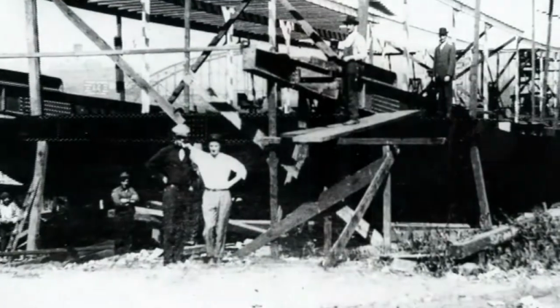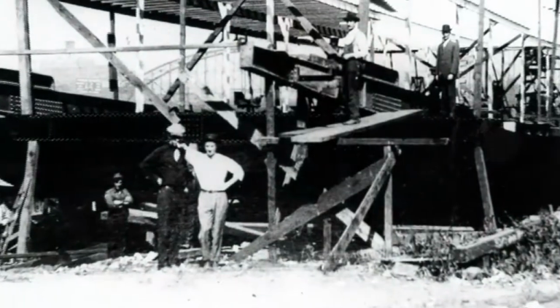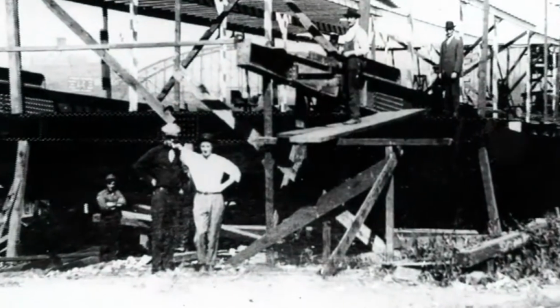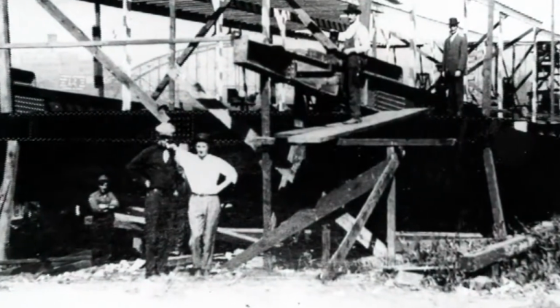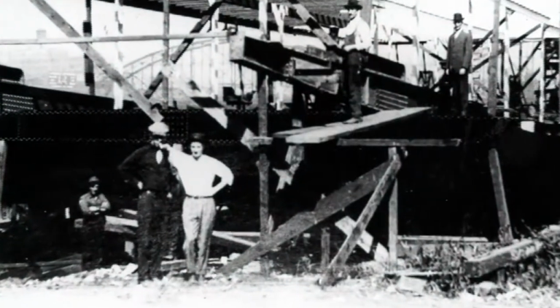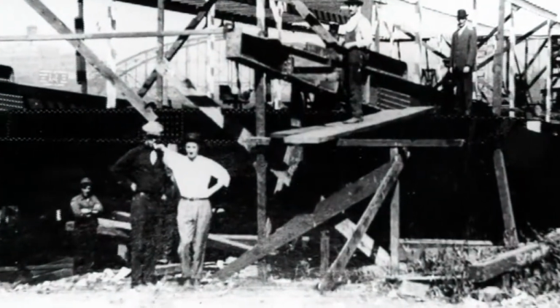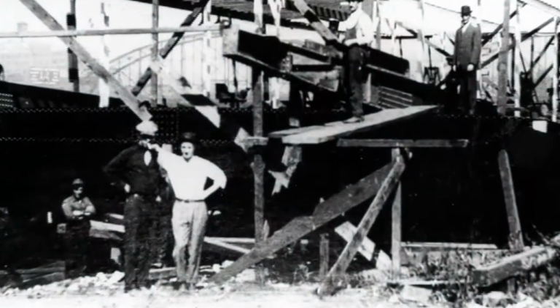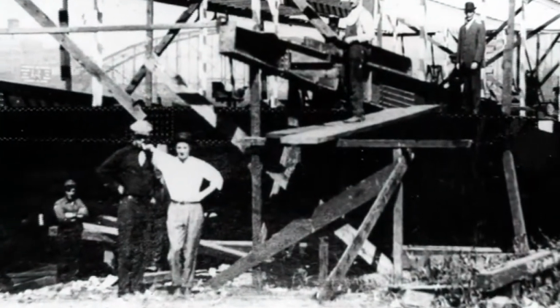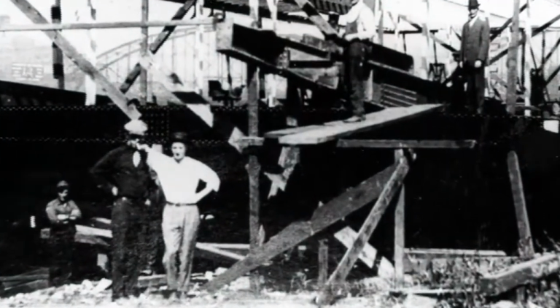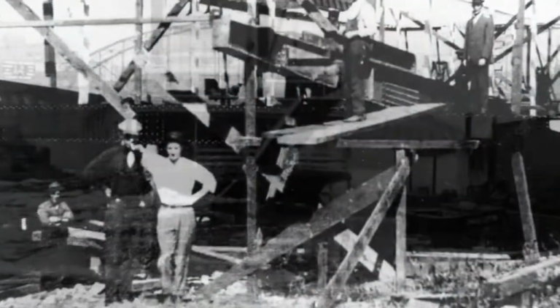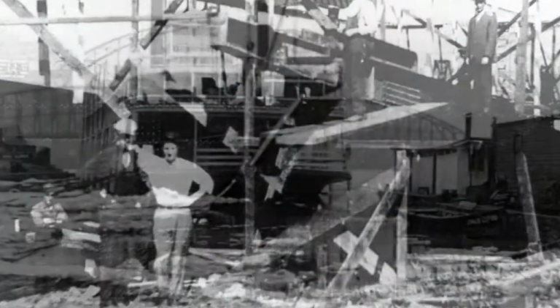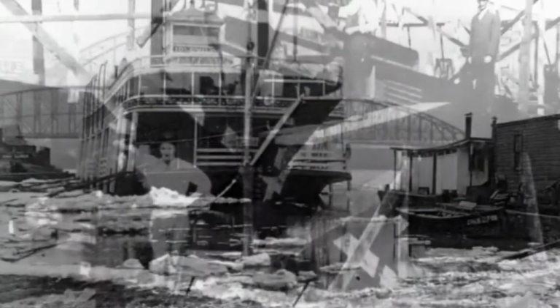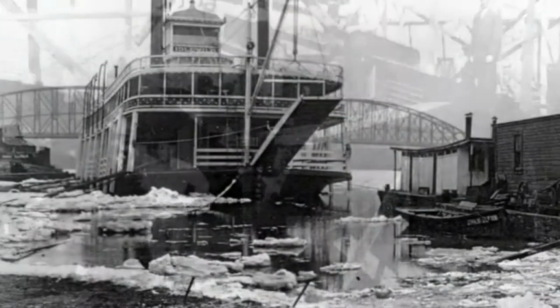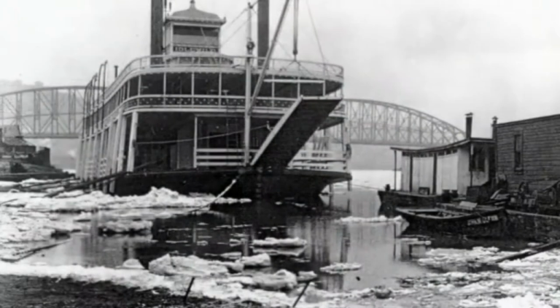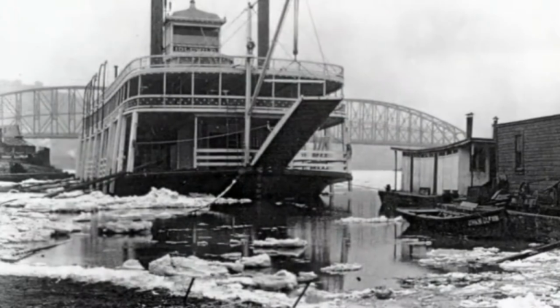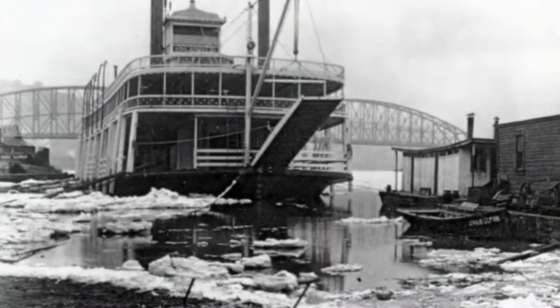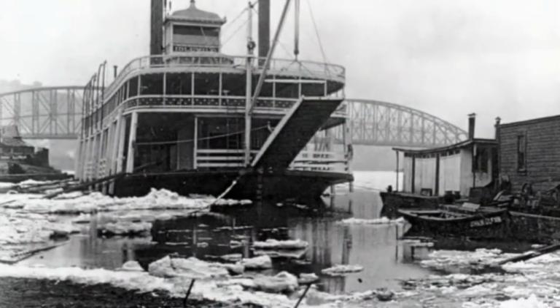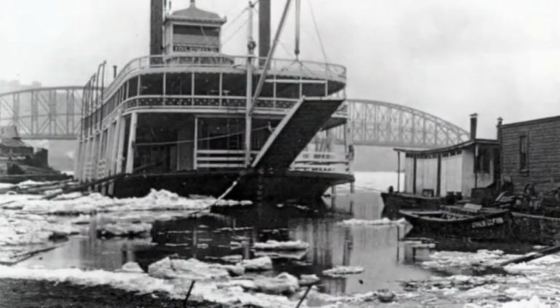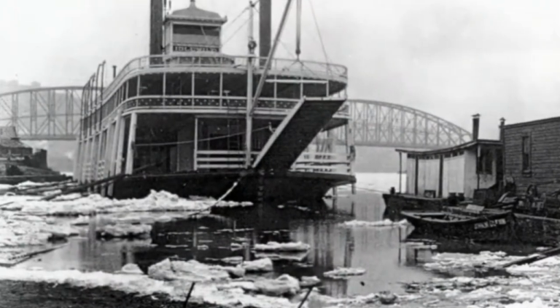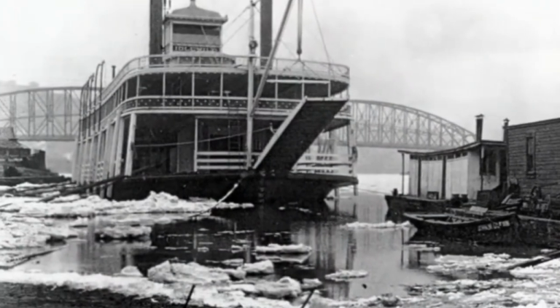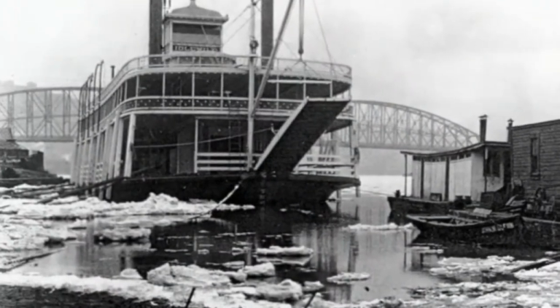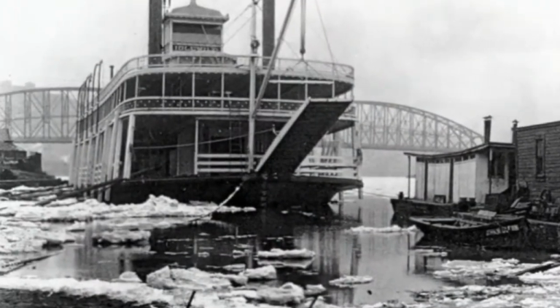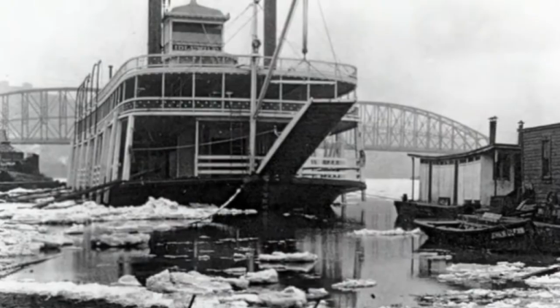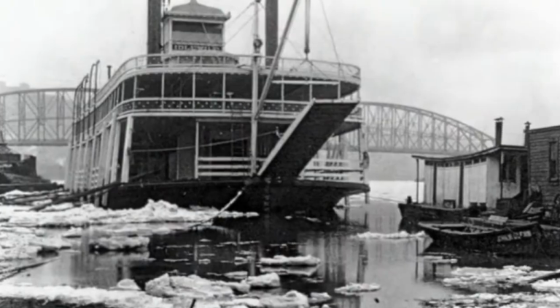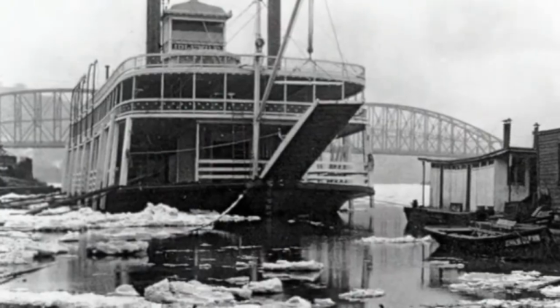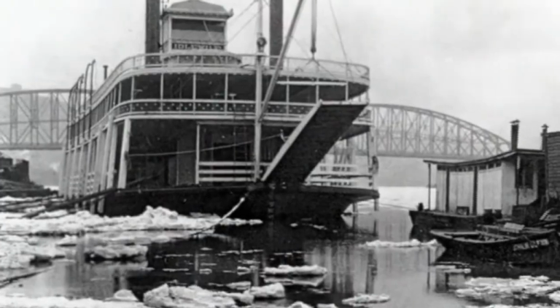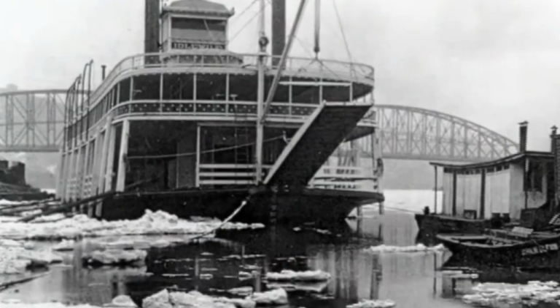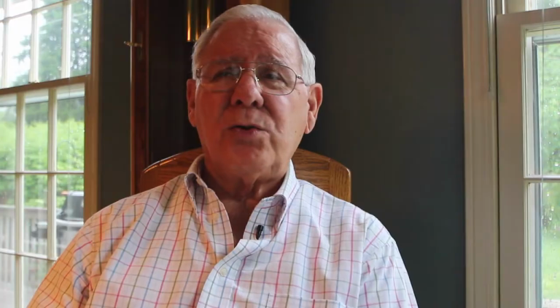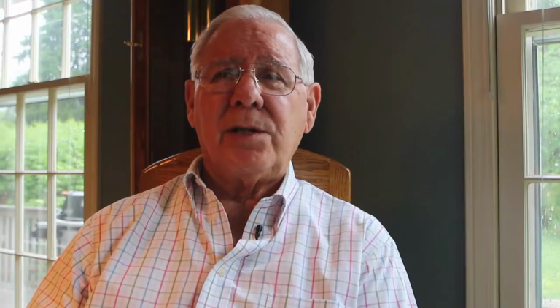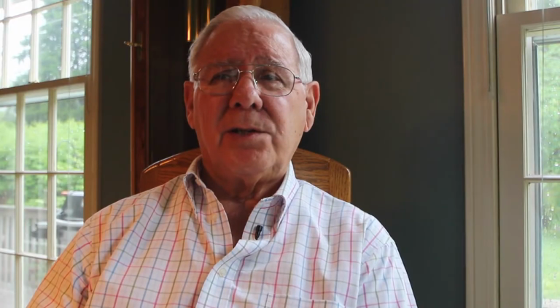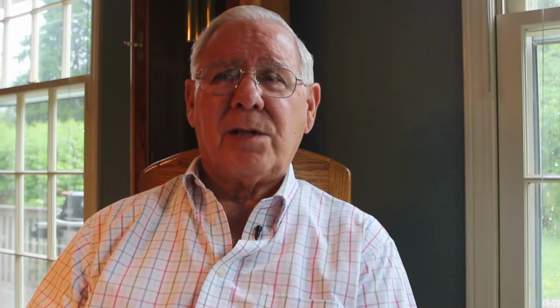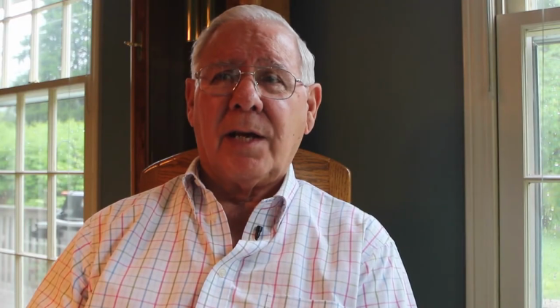These engines were put in the Belle, as I understand, around 1911, and they were used engines then.